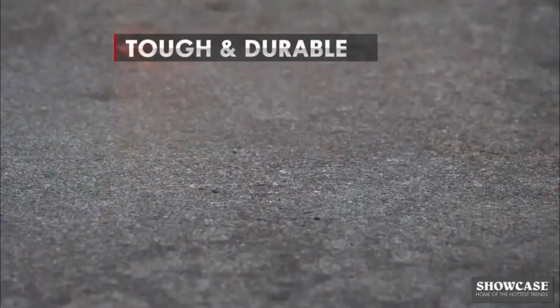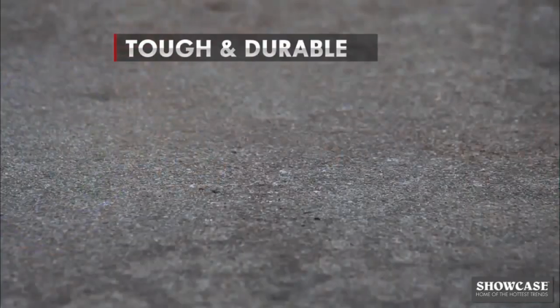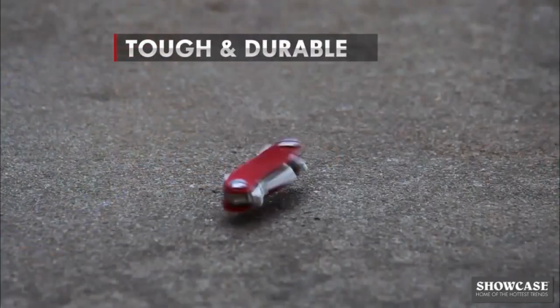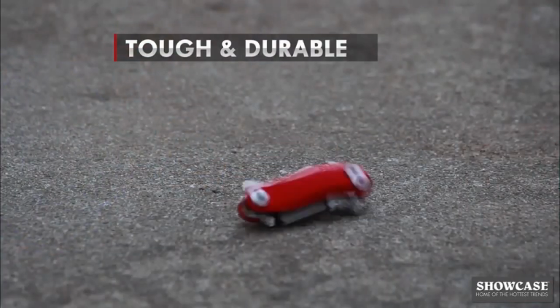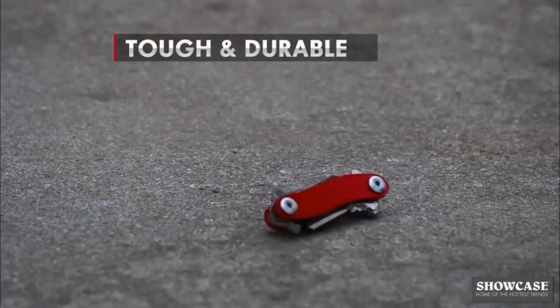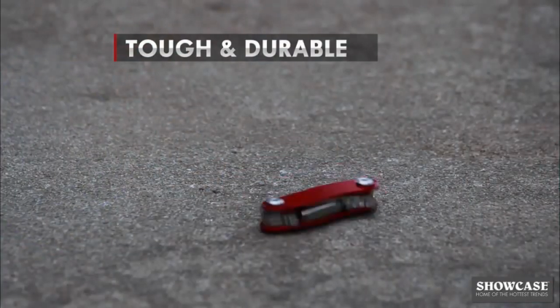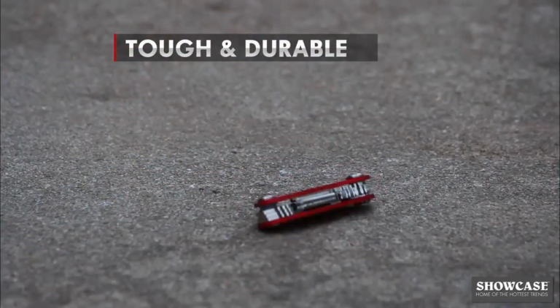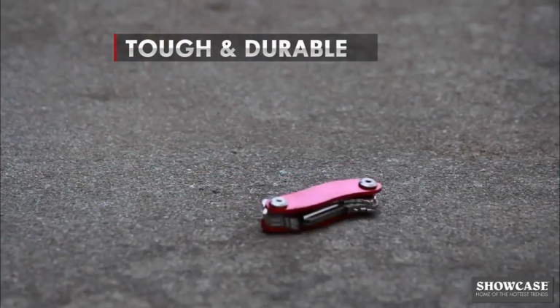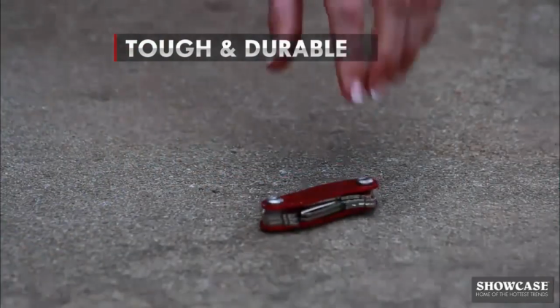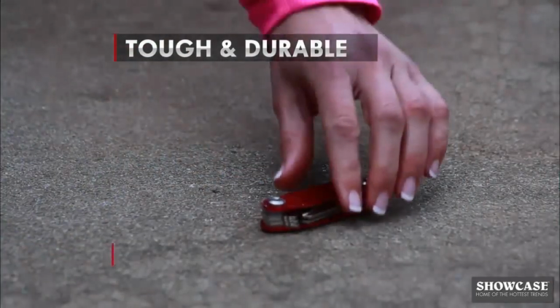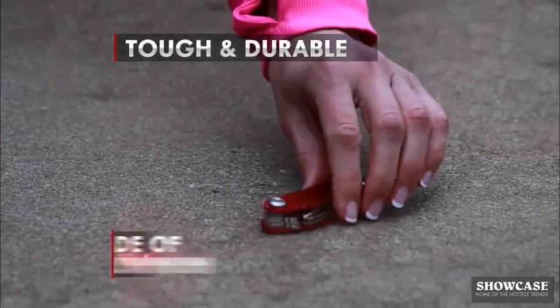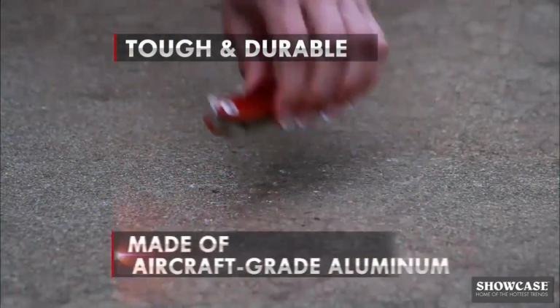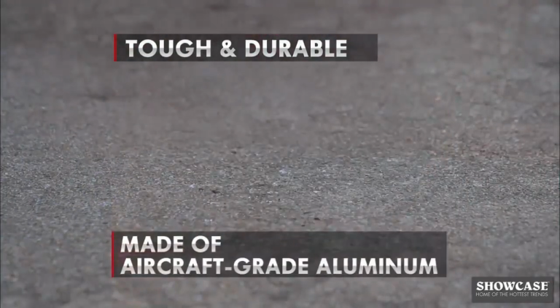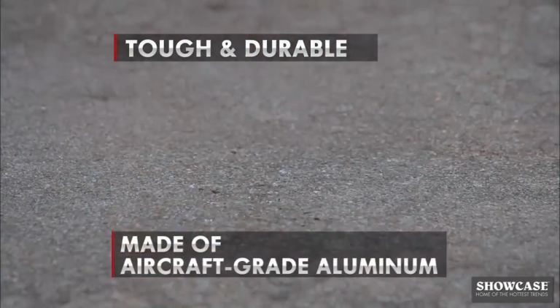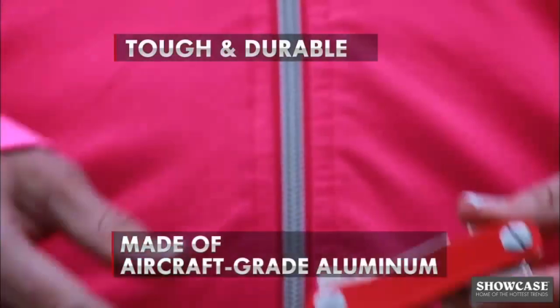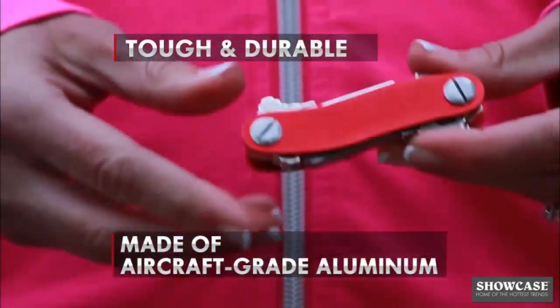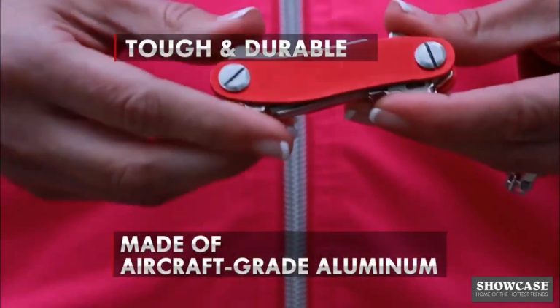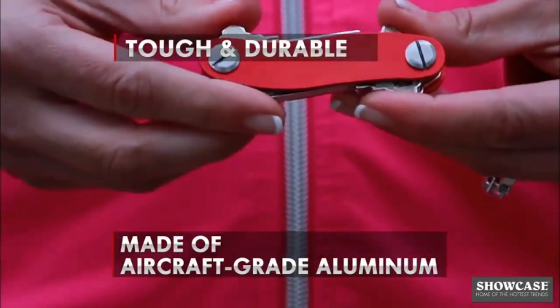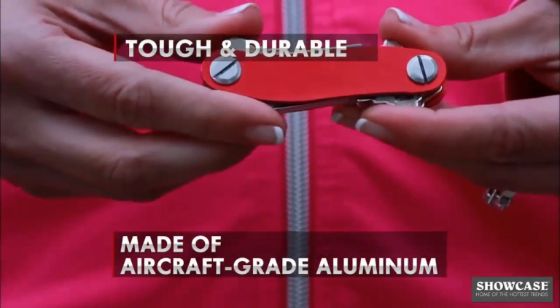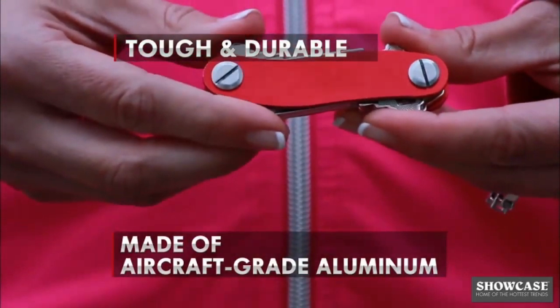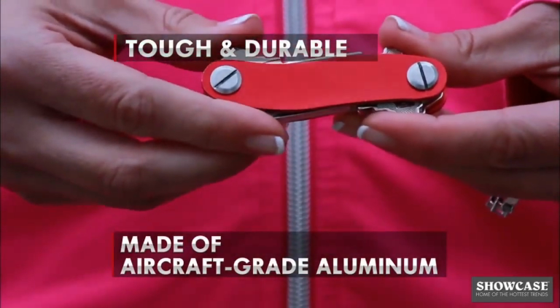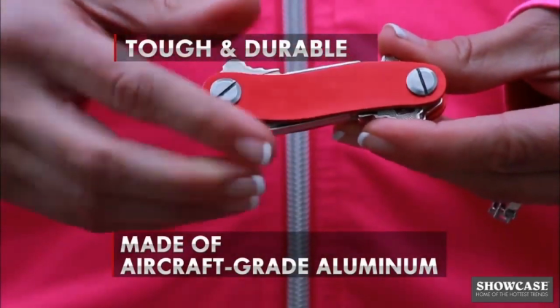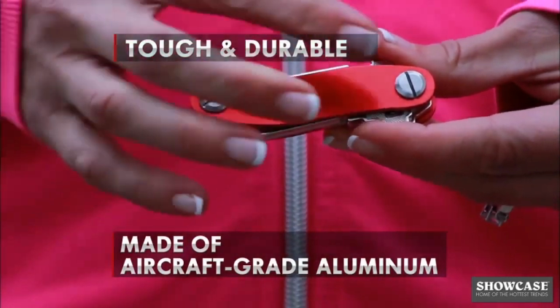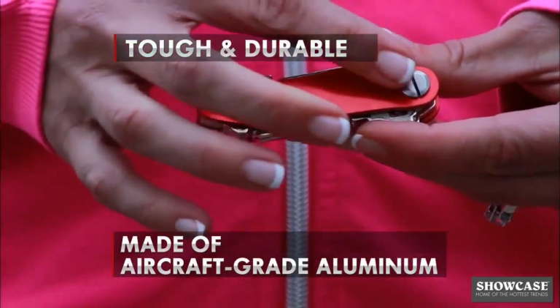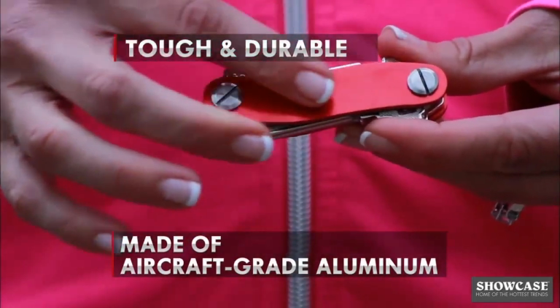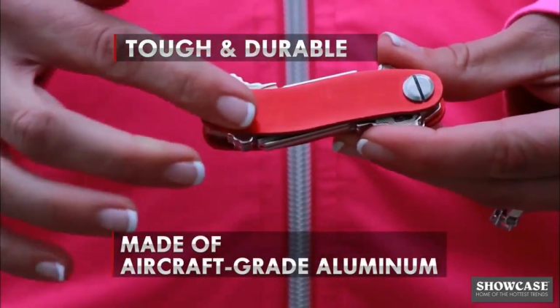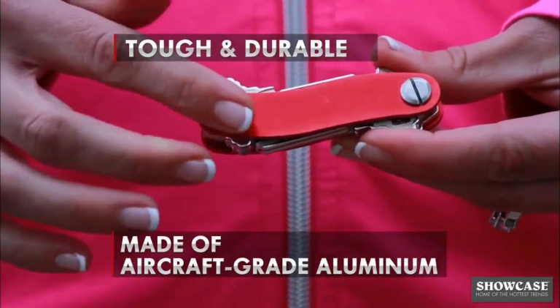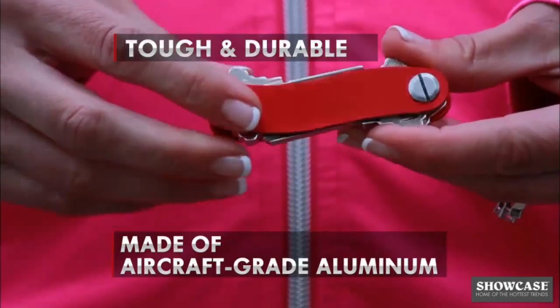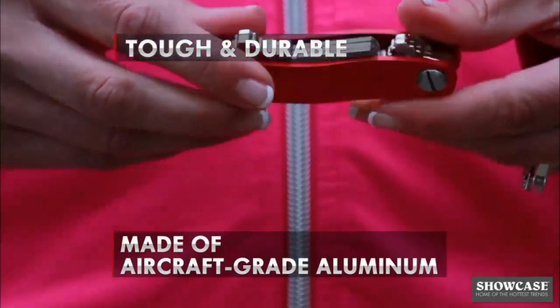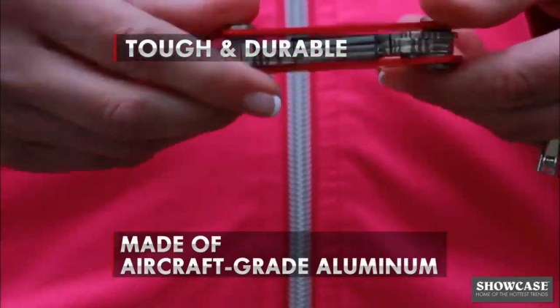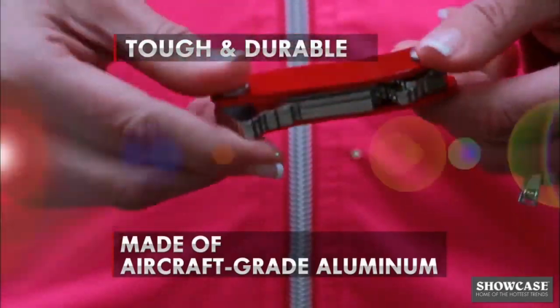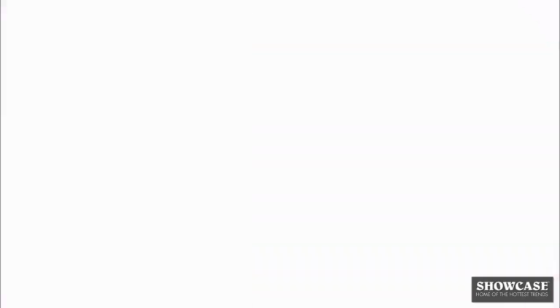CleverKey is tough and durable, made from aircraft grade aluminum. No scratches, dents or dings when it takes a tumble.